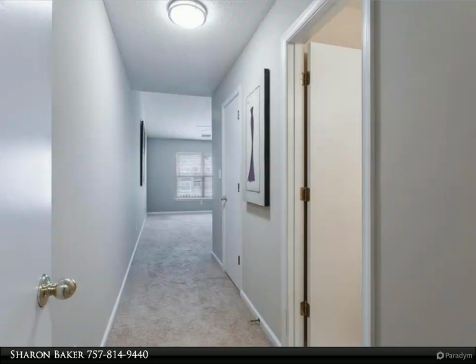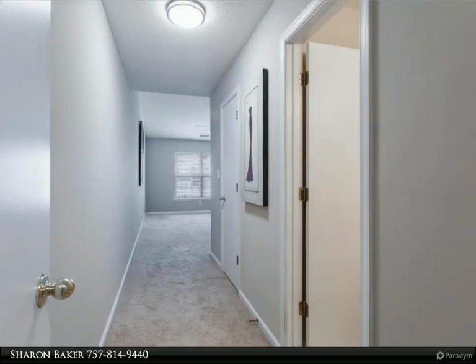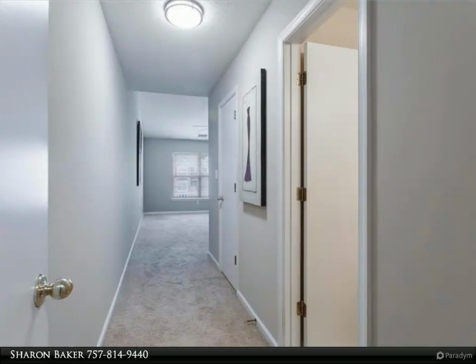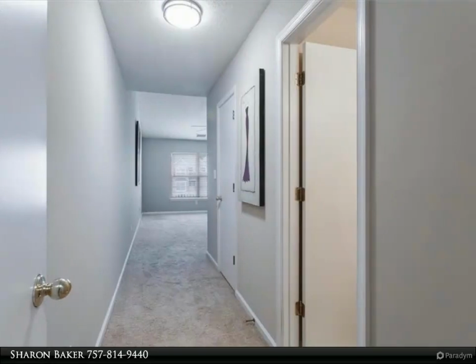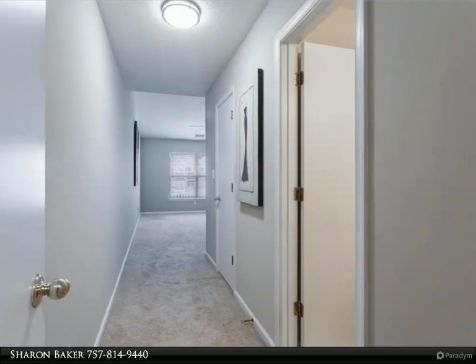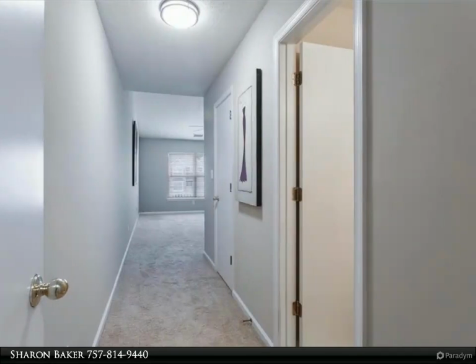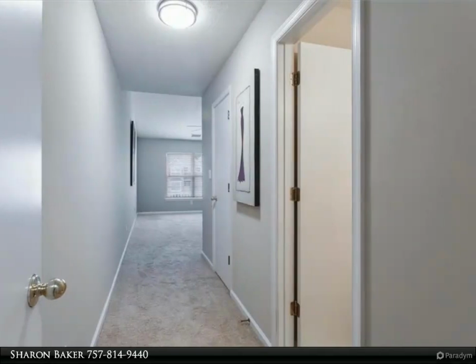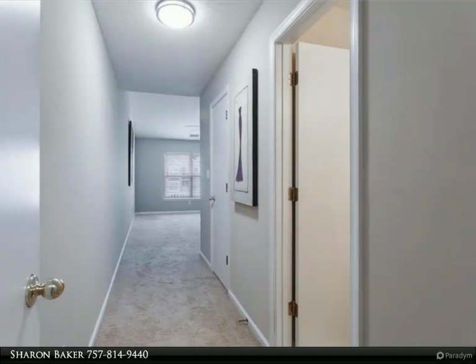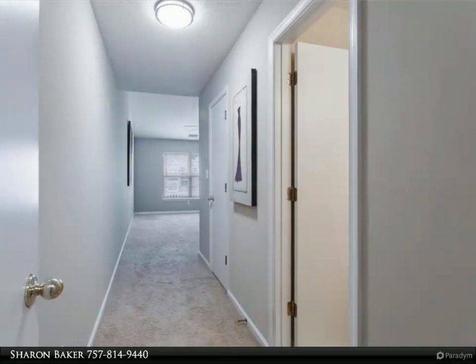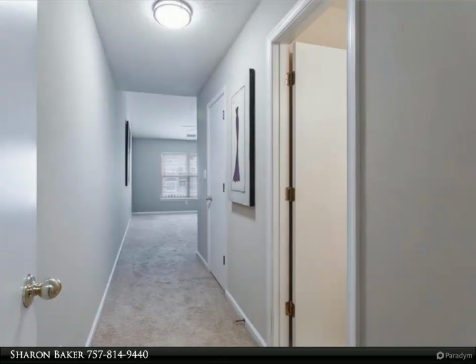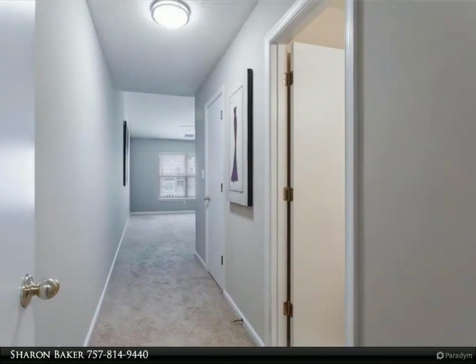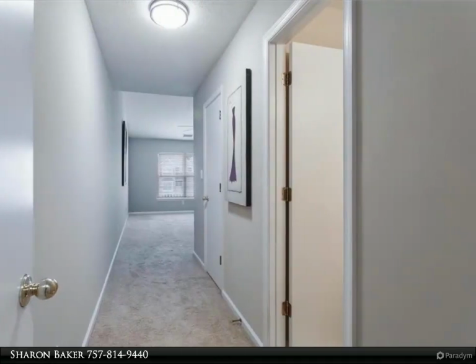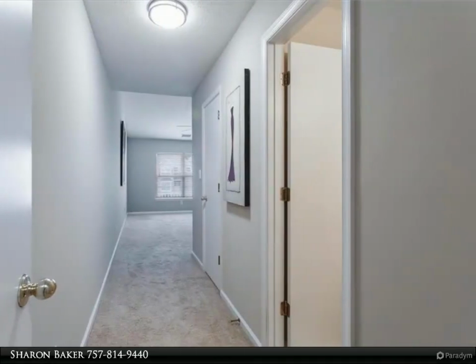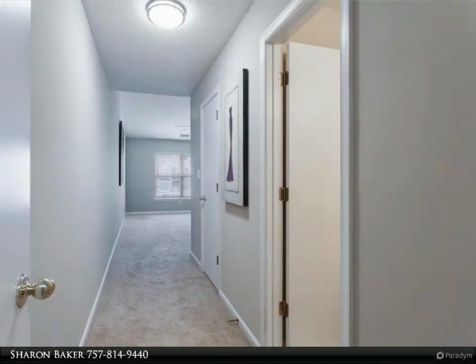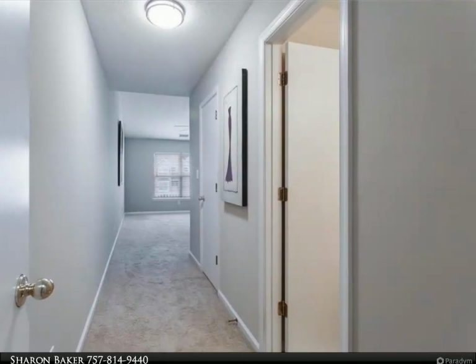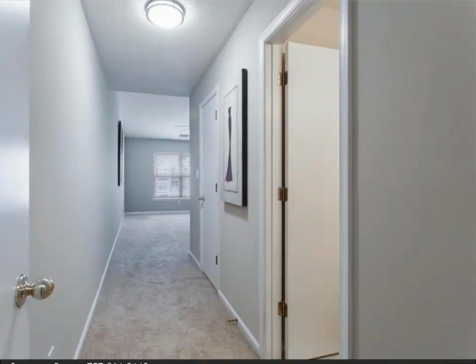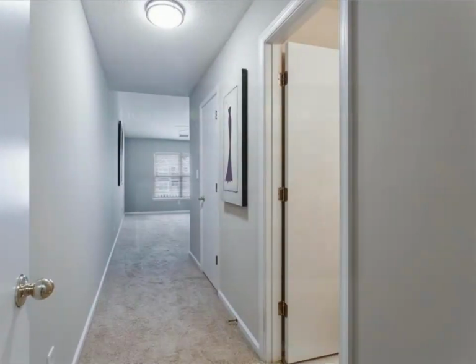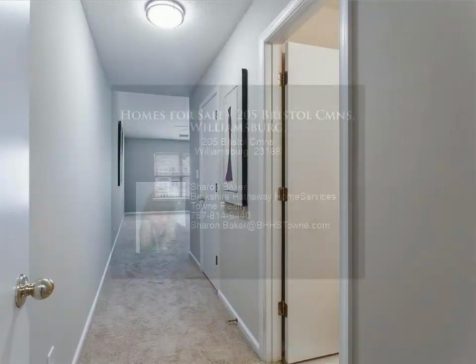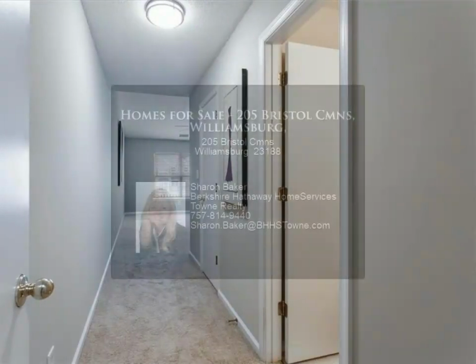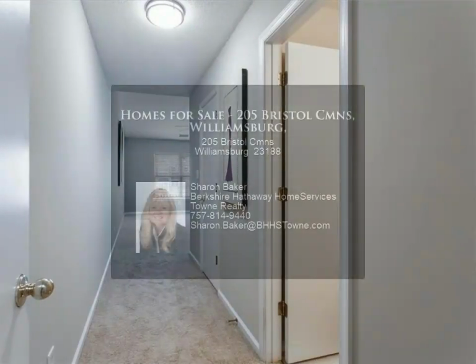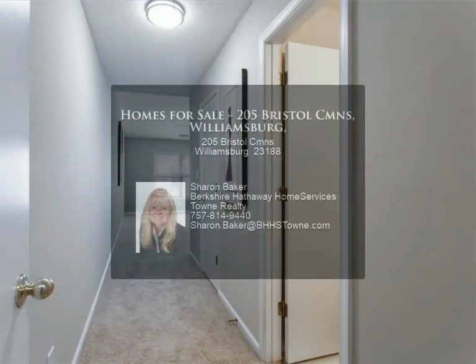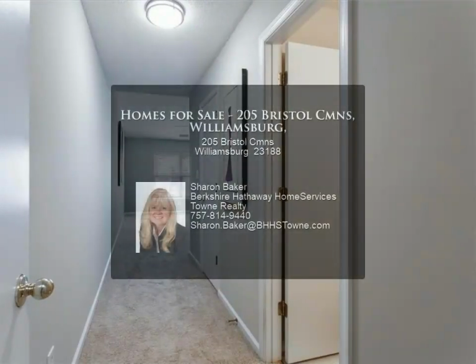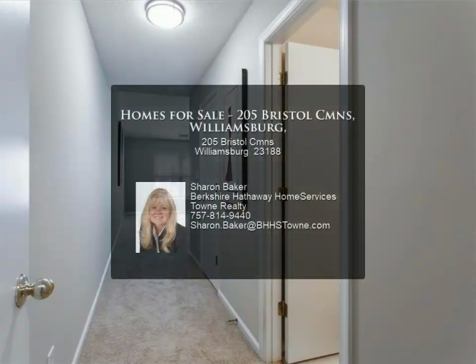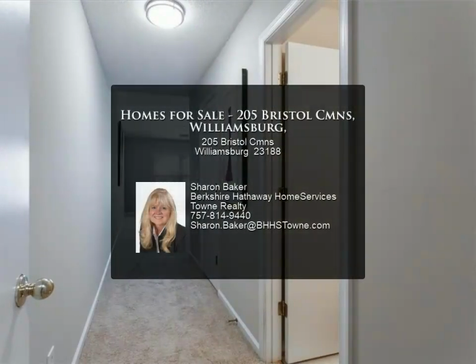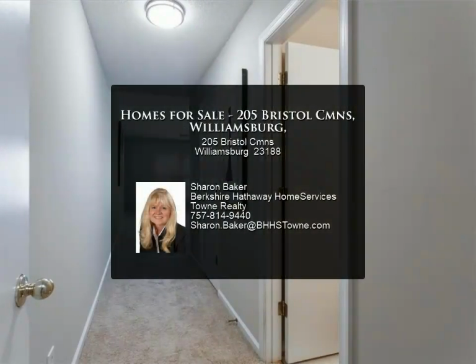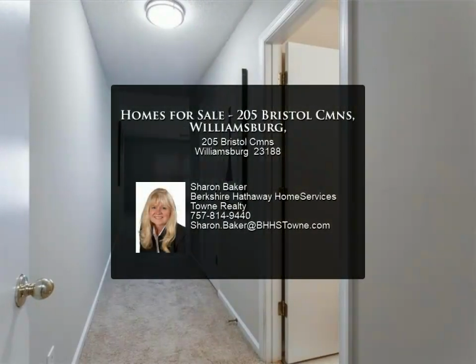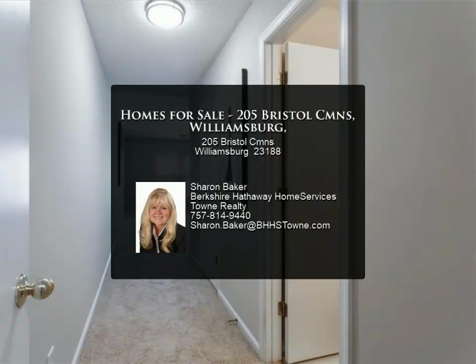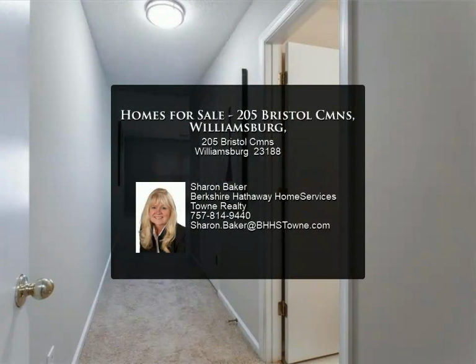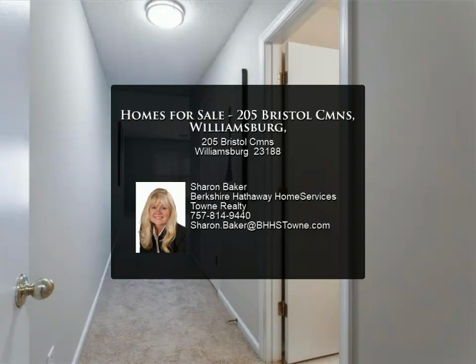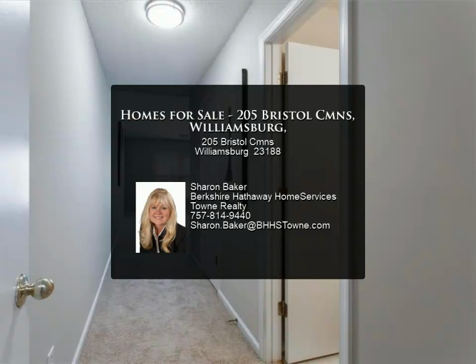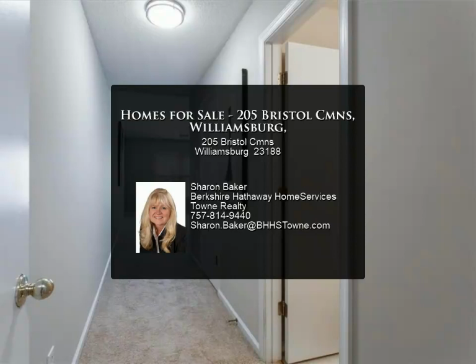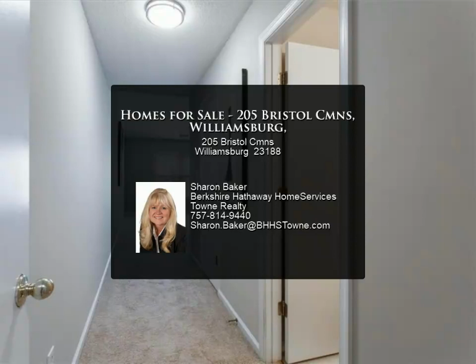Close to the College of William and Mary, Colonial Williamsburg, and so much more. Low City of Williamsburg taxes.